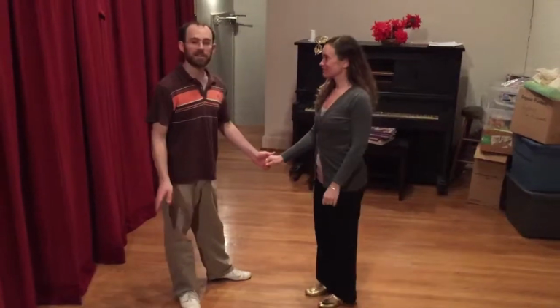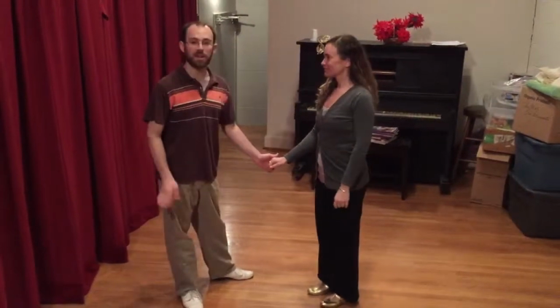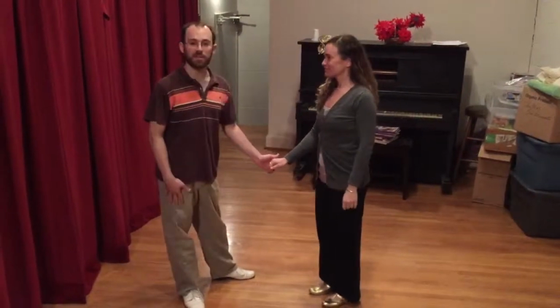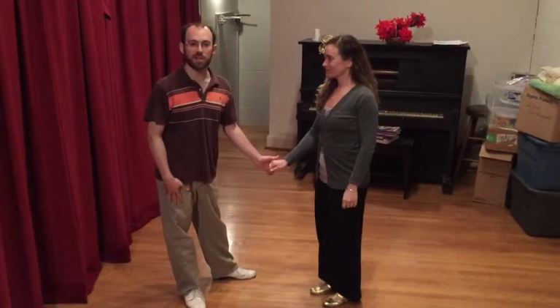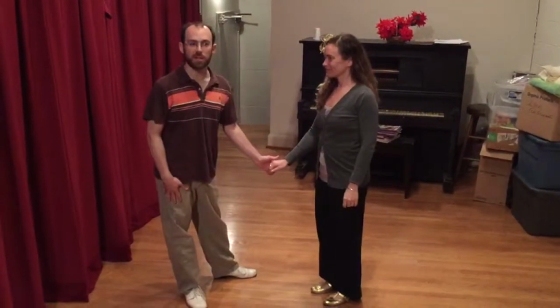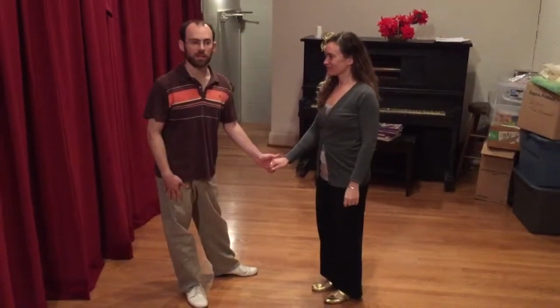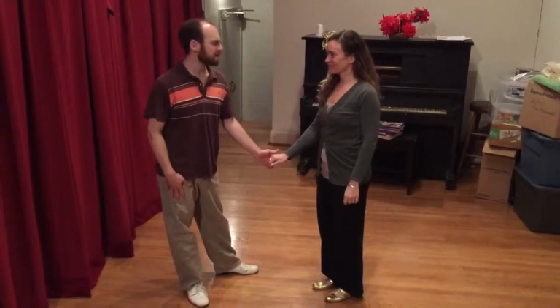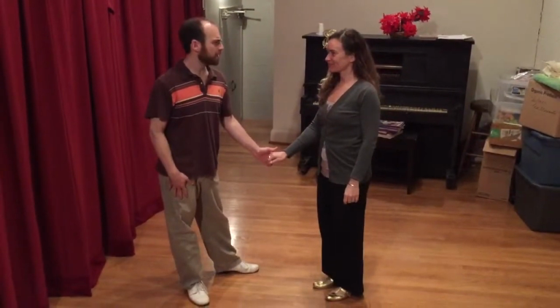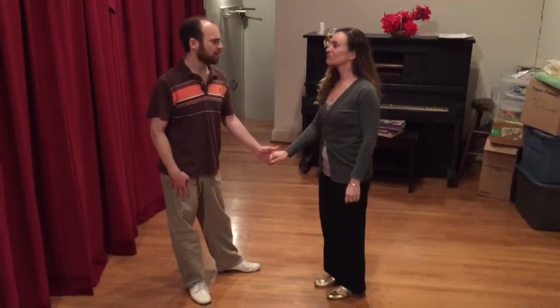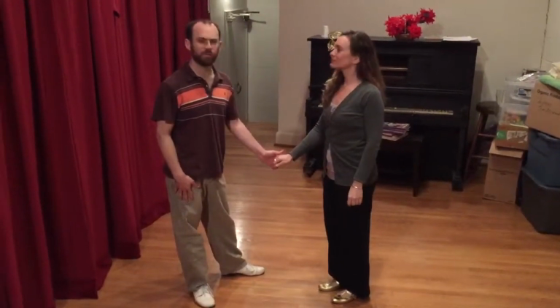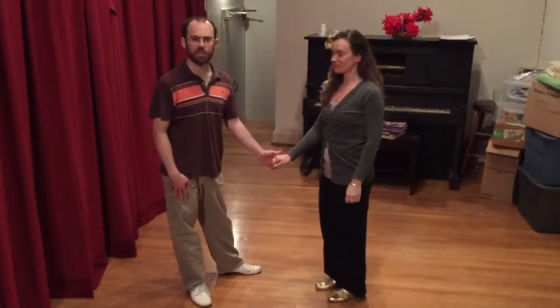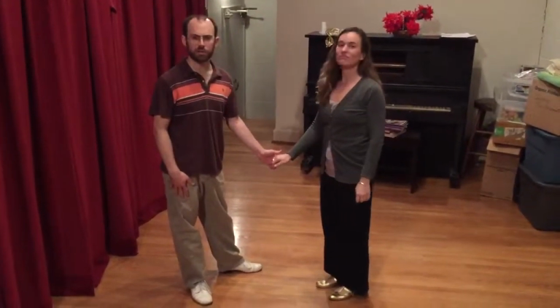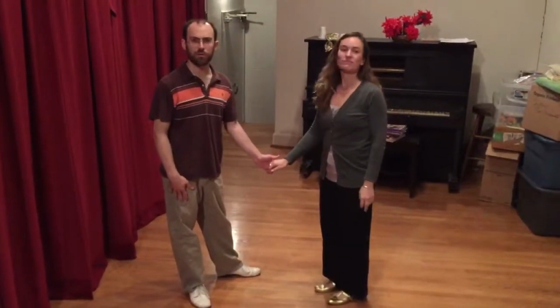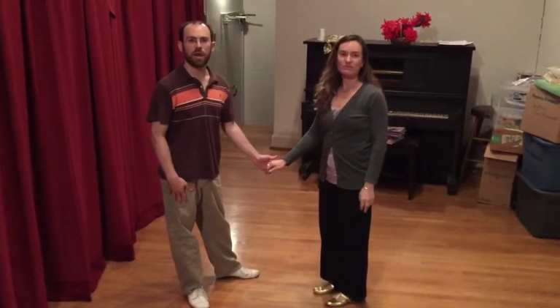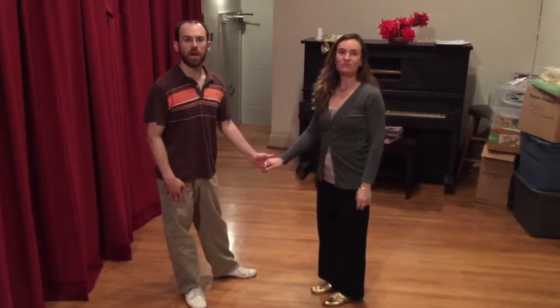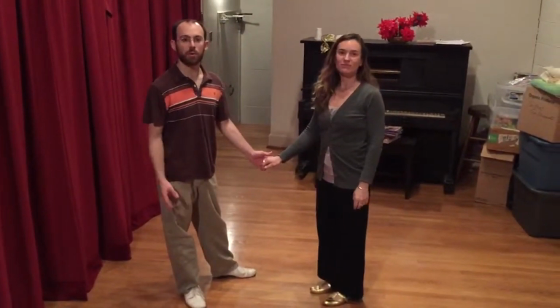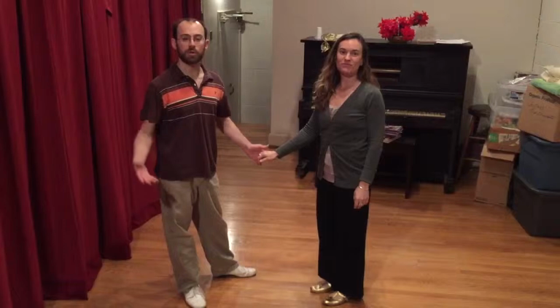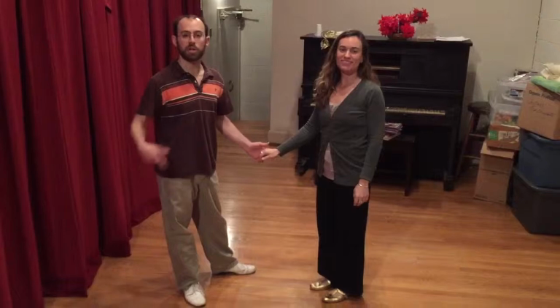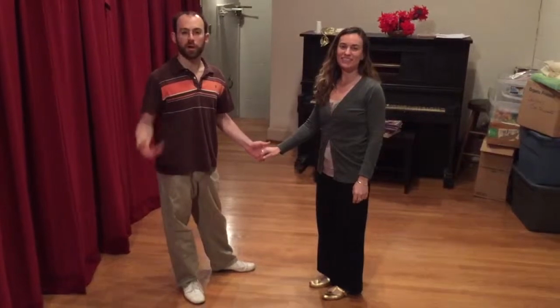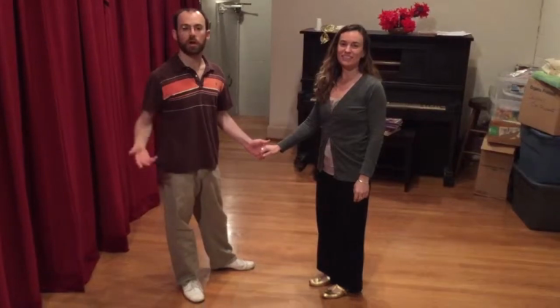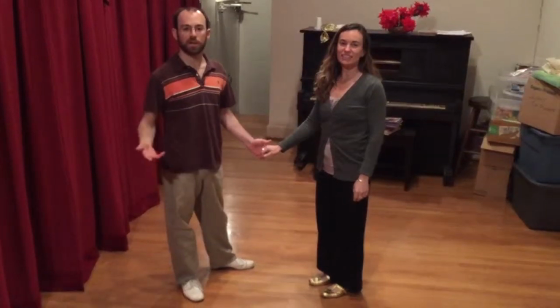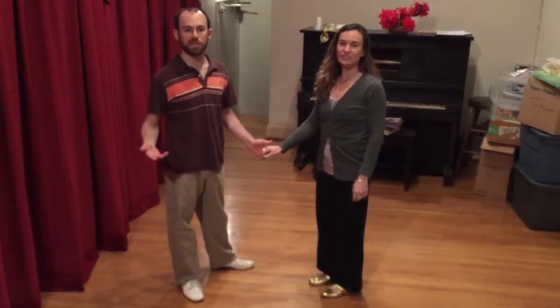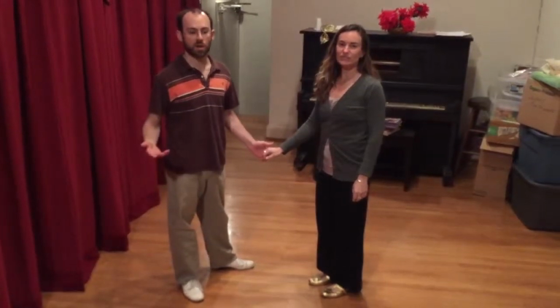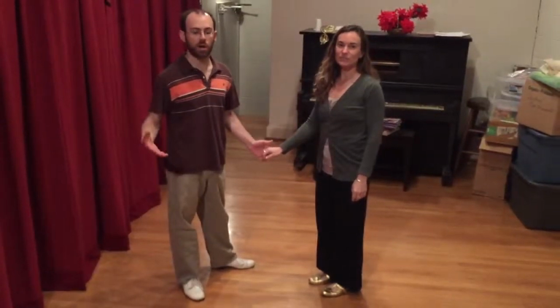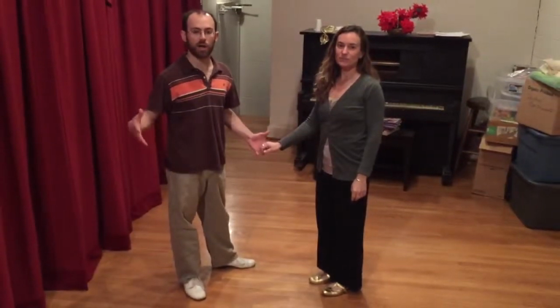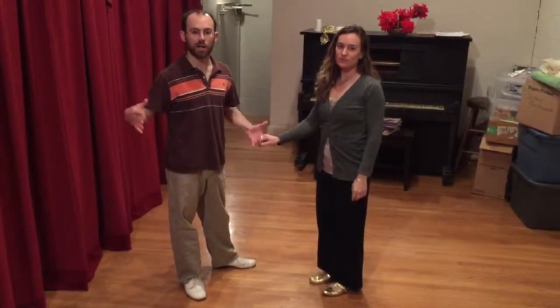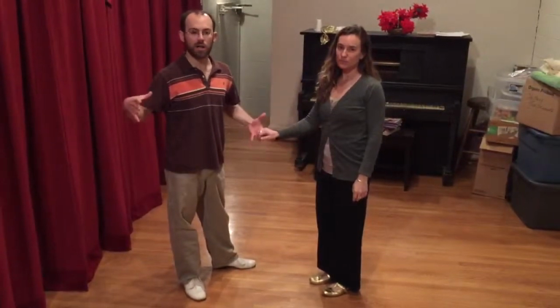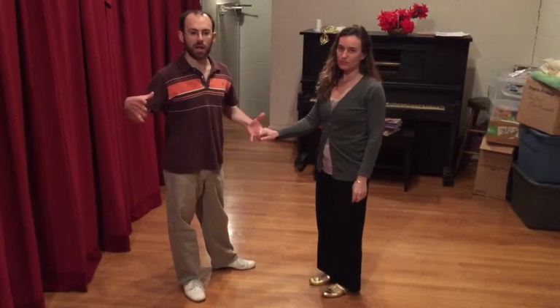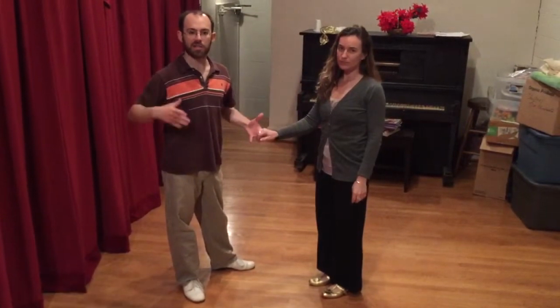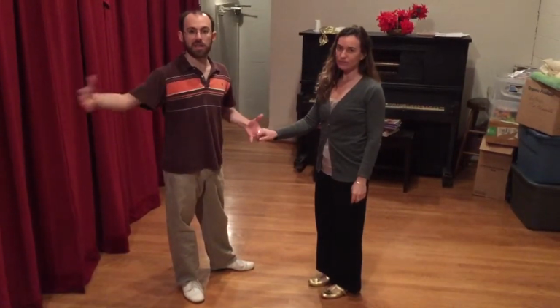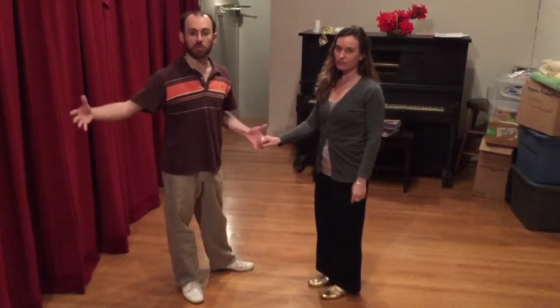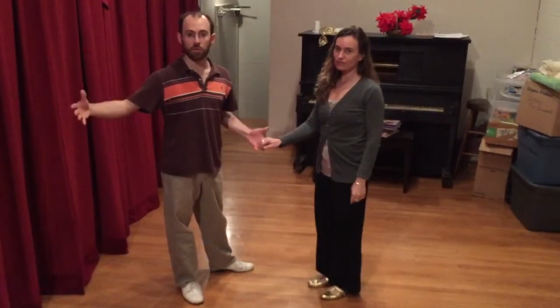Today was the last week of Lindy 2, and we were continuing our lessons on extending moves.